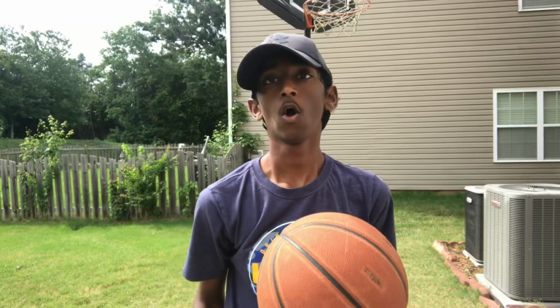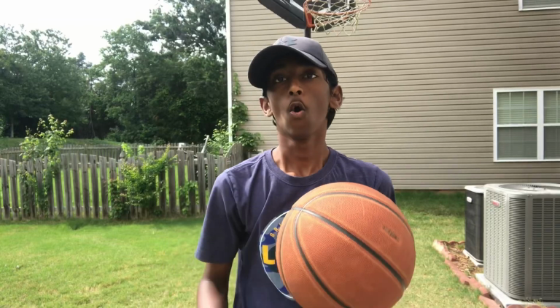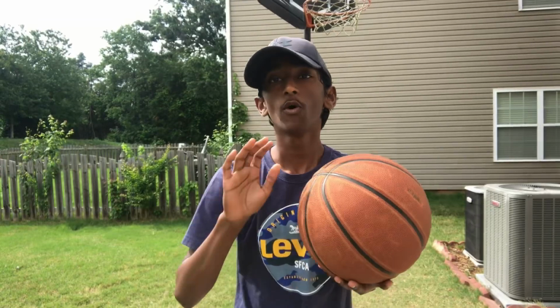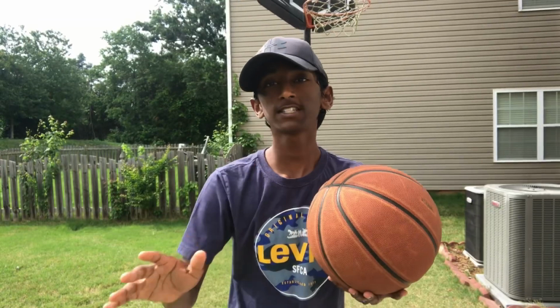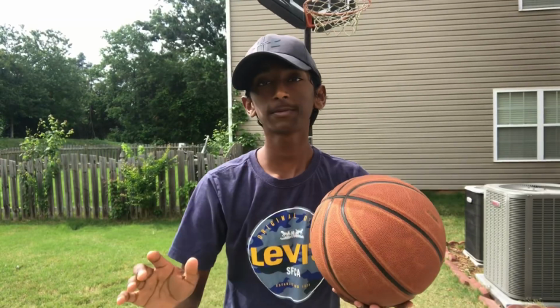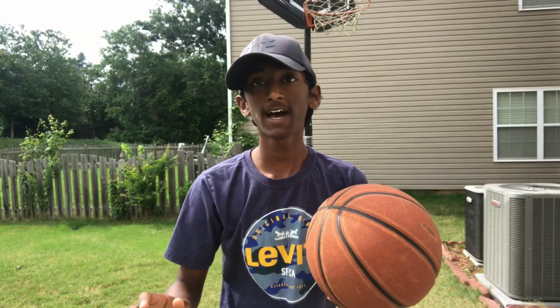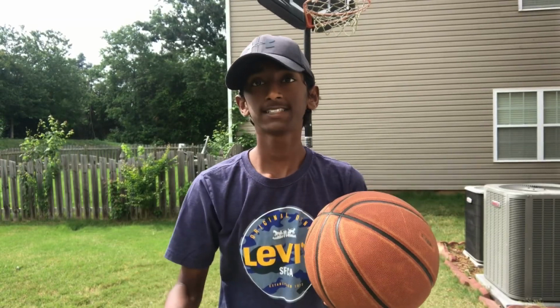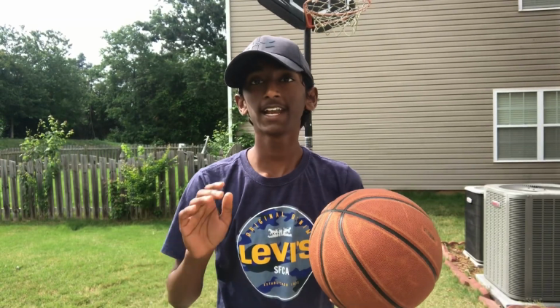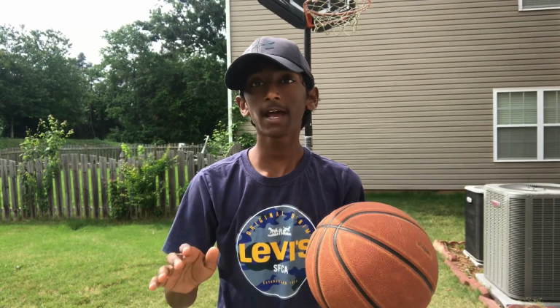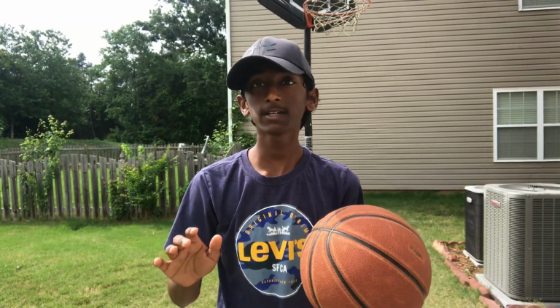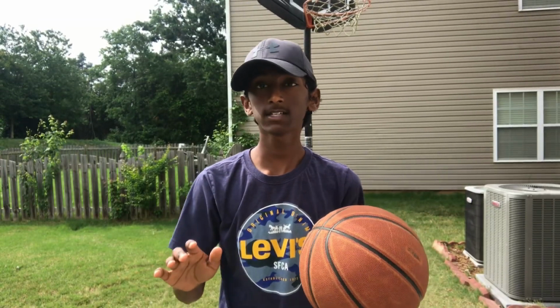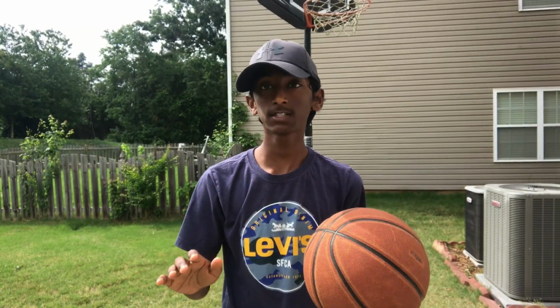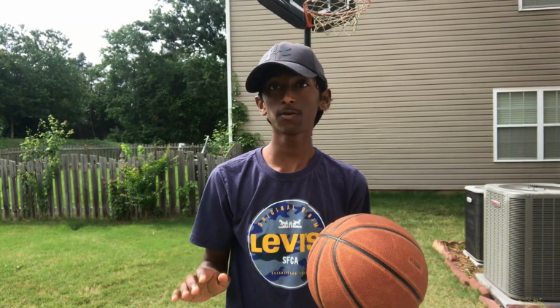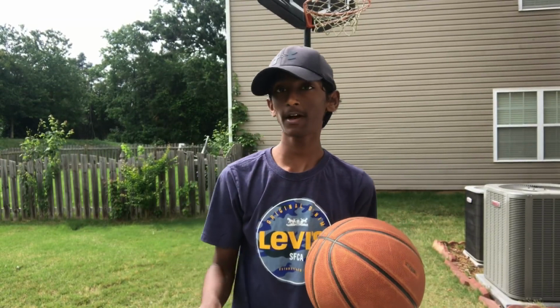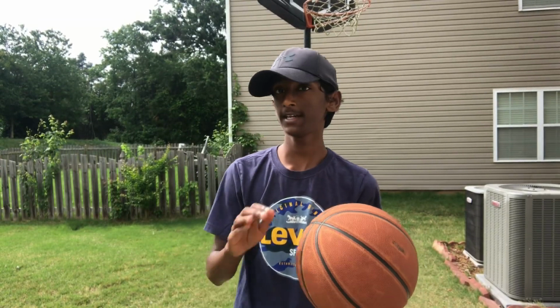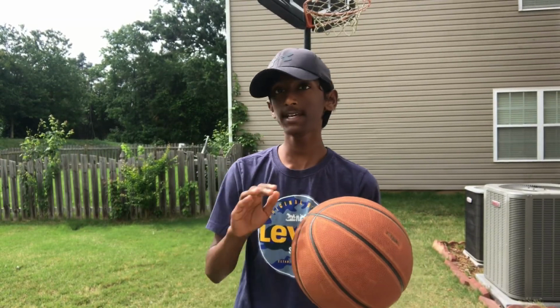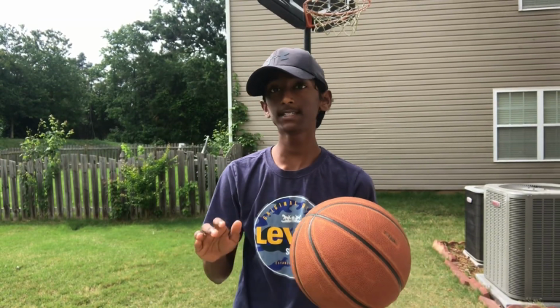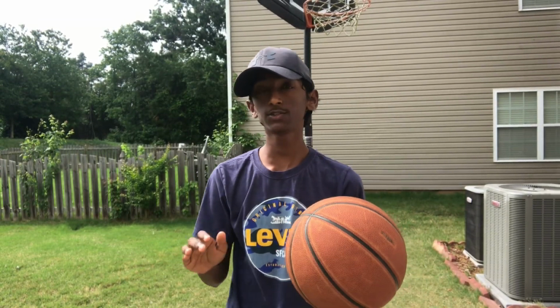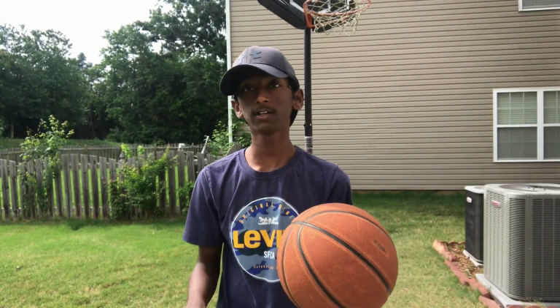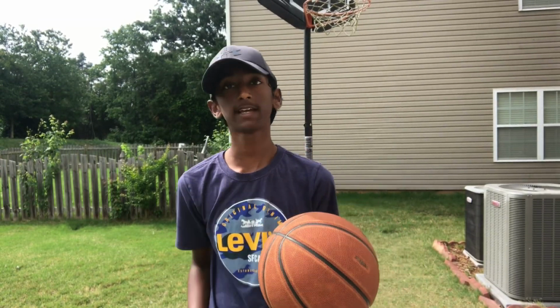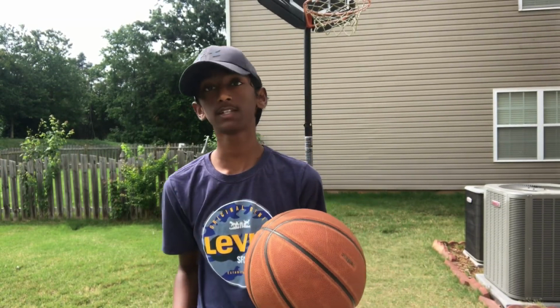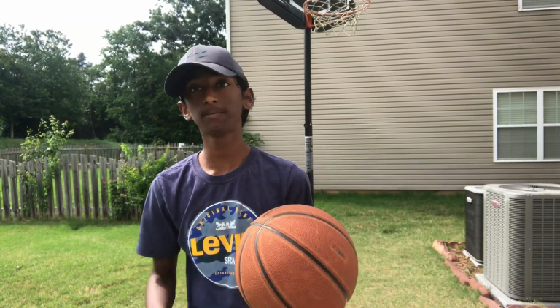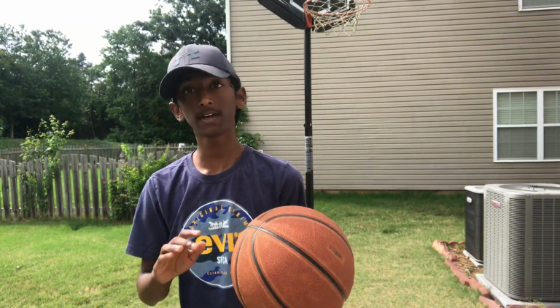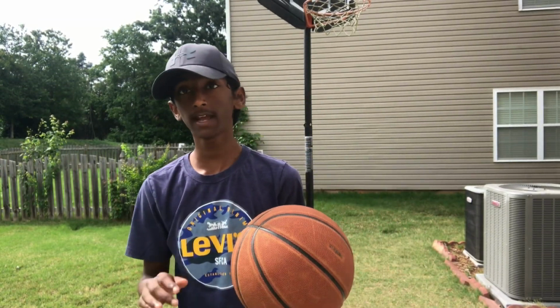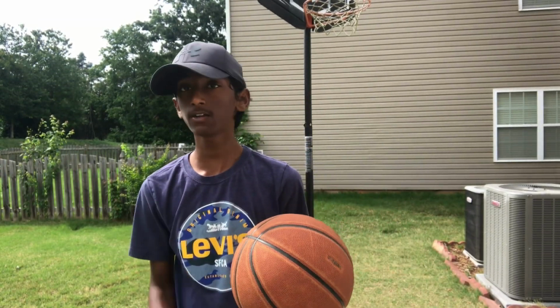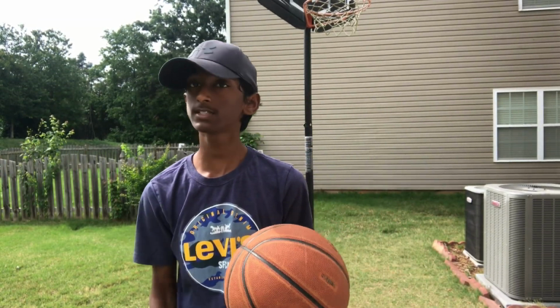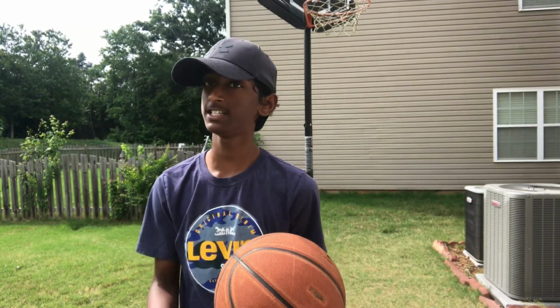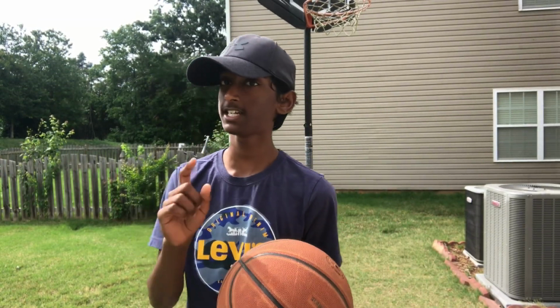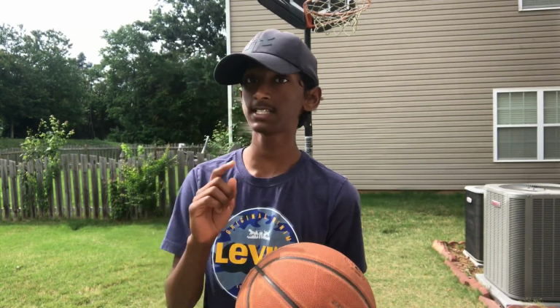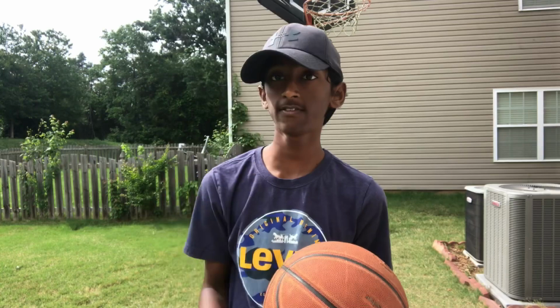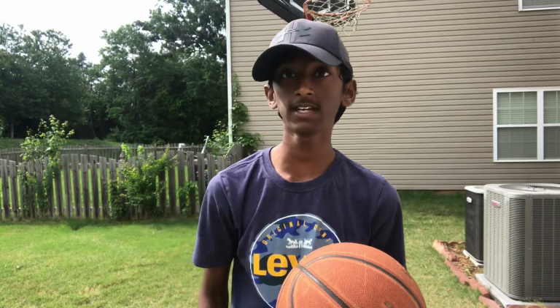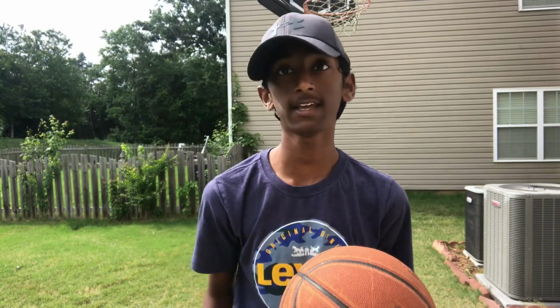What's up guys, today I'm going to talk to you about an easy drill that gets you better handles in just seven days.